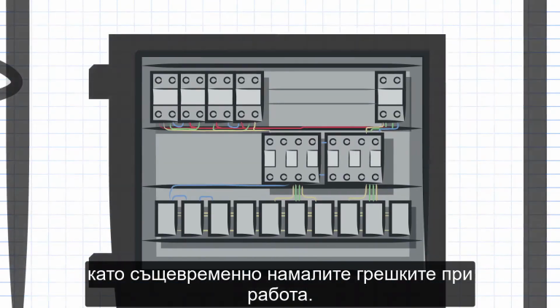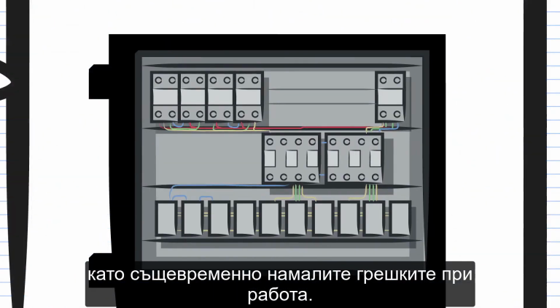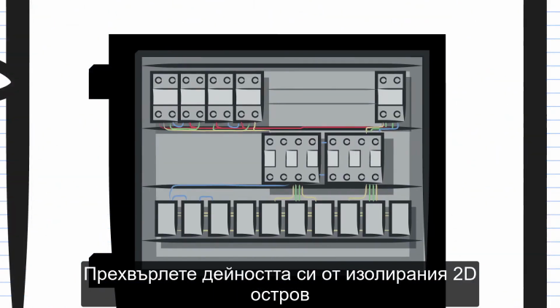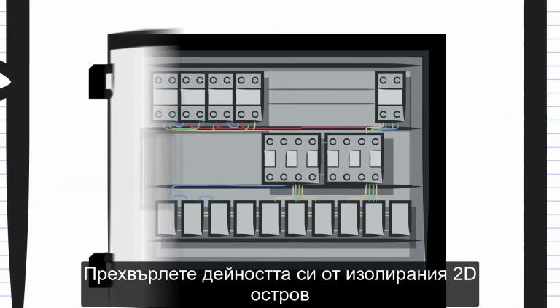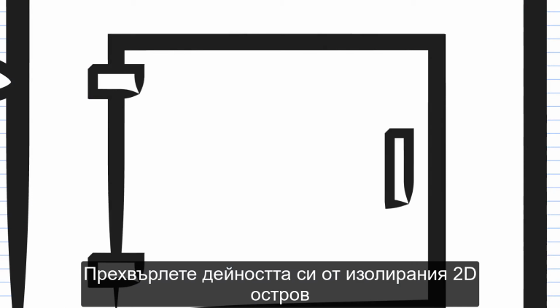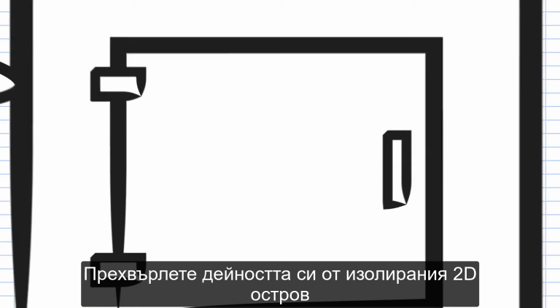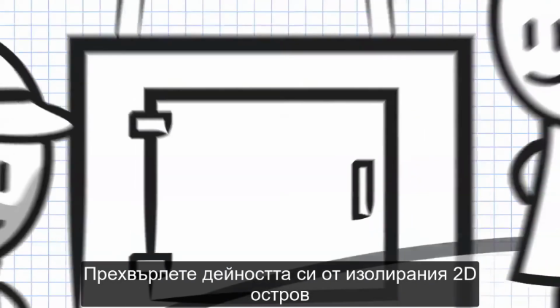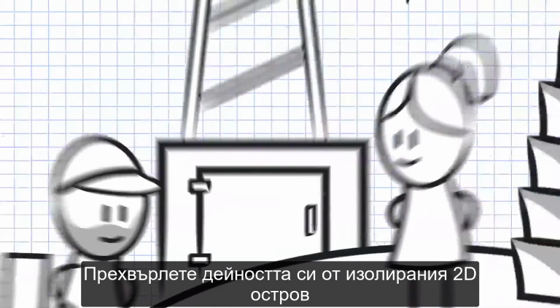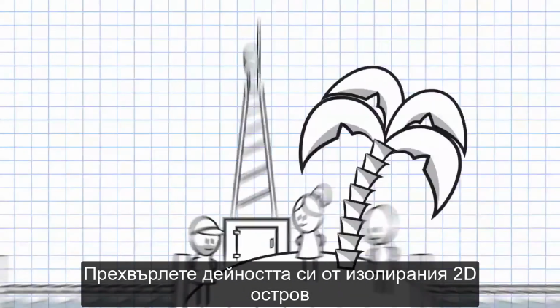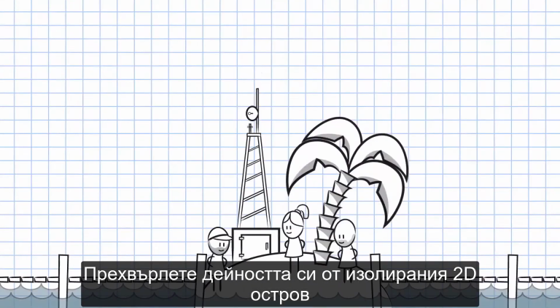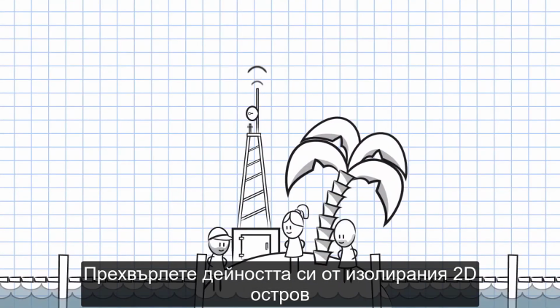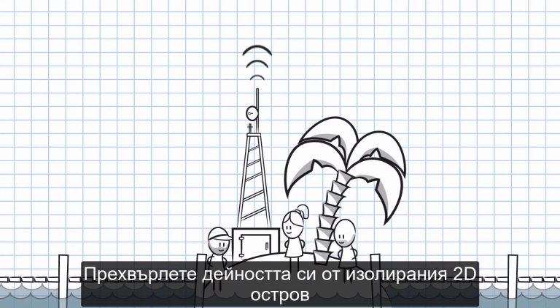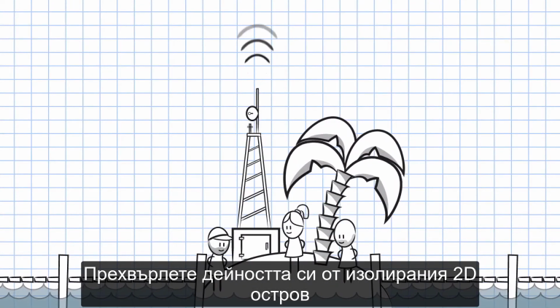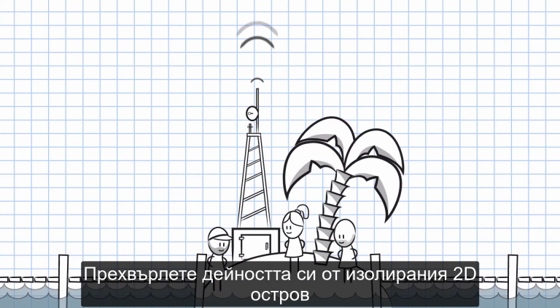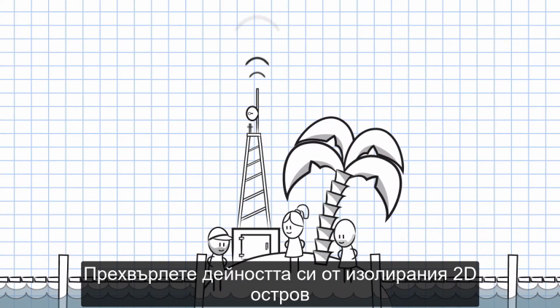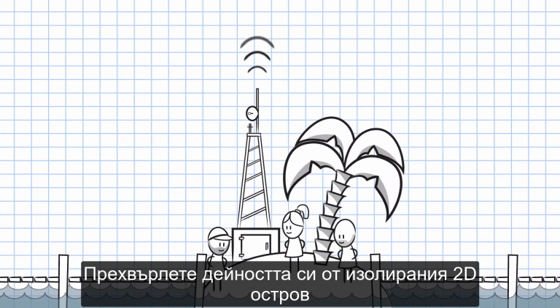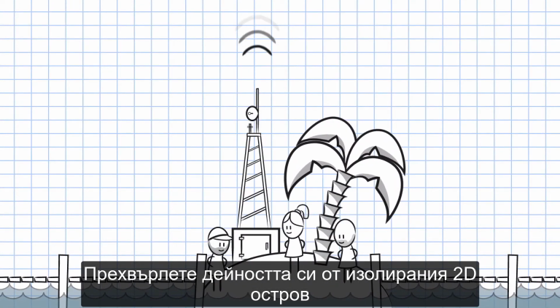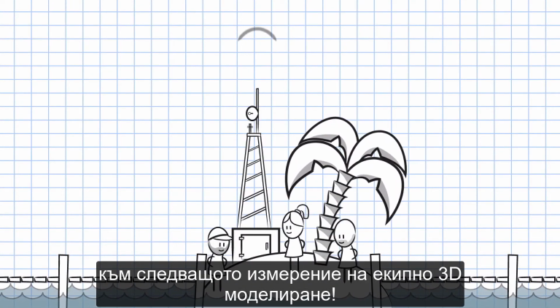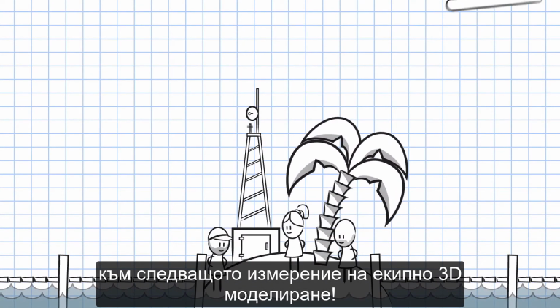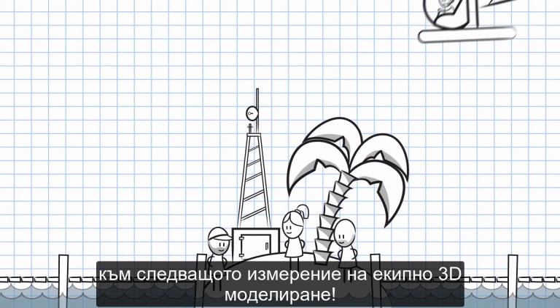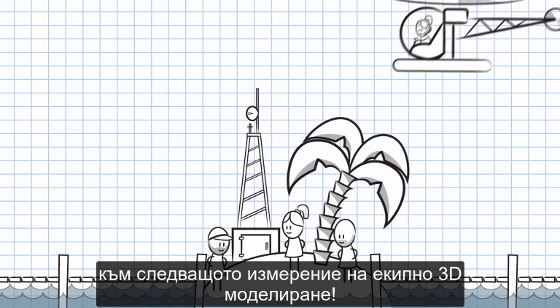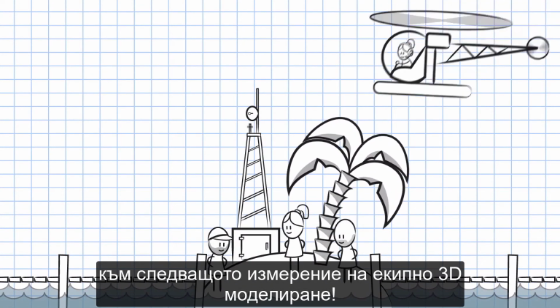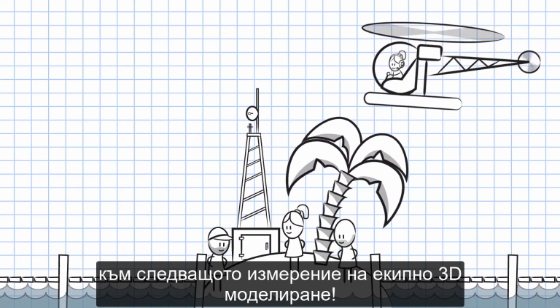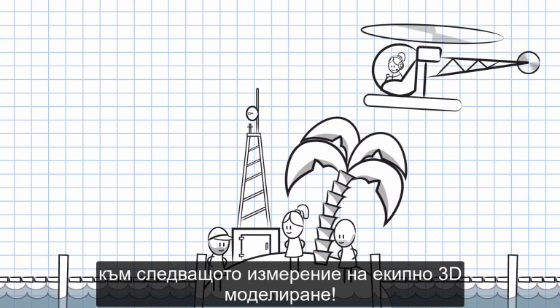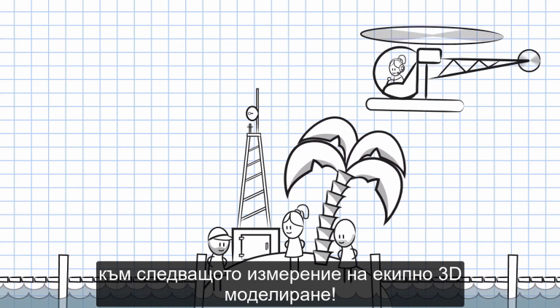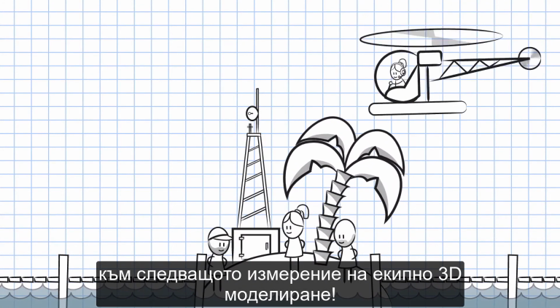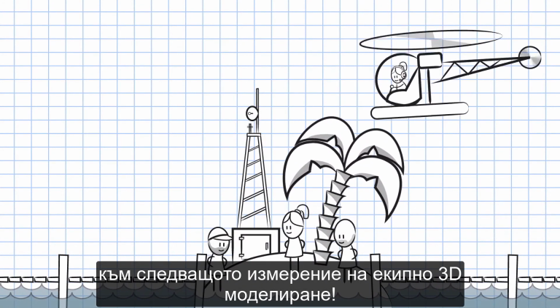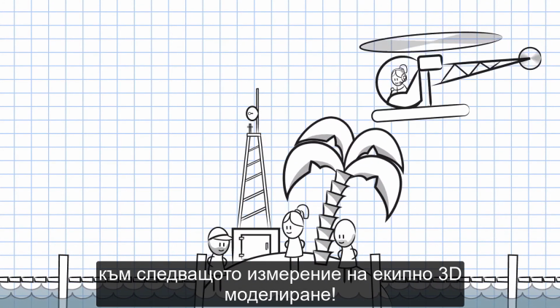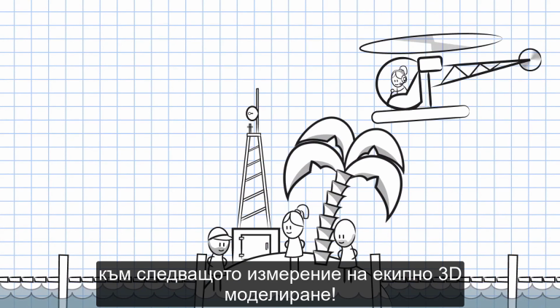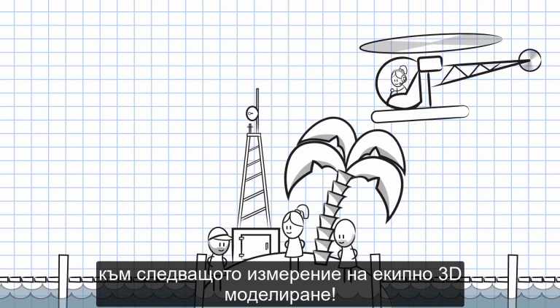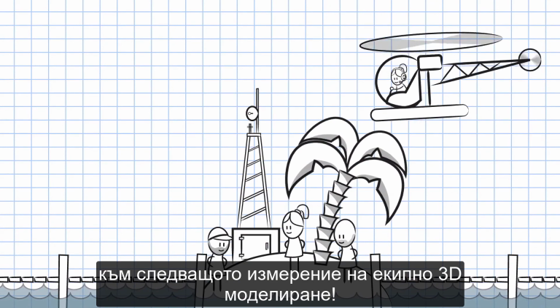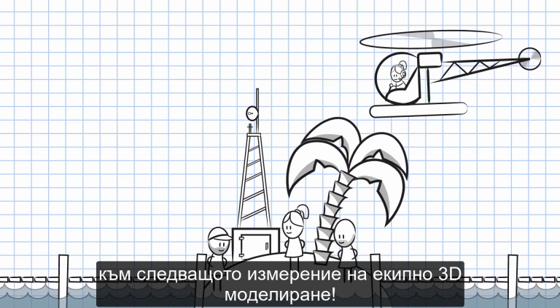Take your designs off an isolated 2D island, and into the next dimension: collaborative 3D.